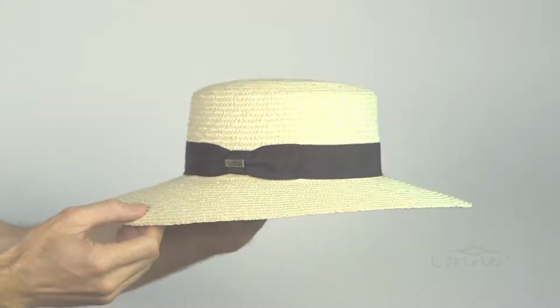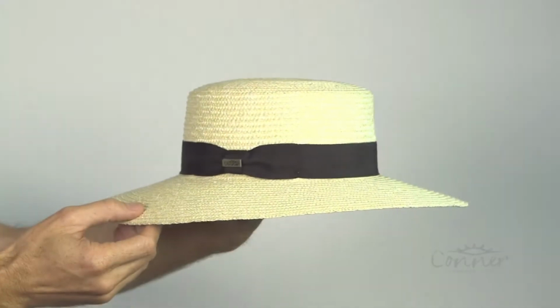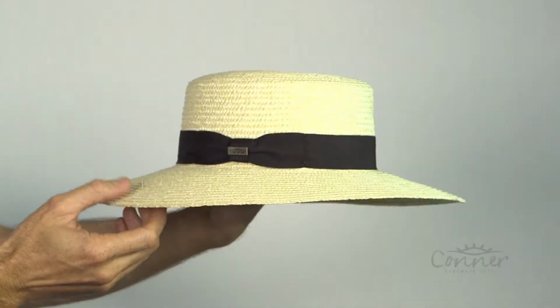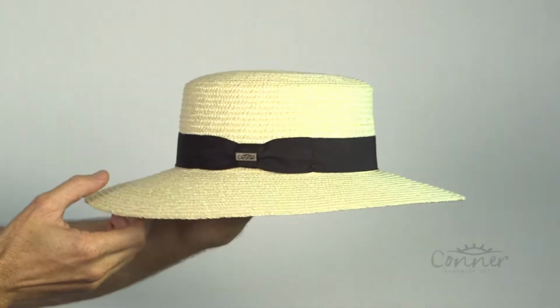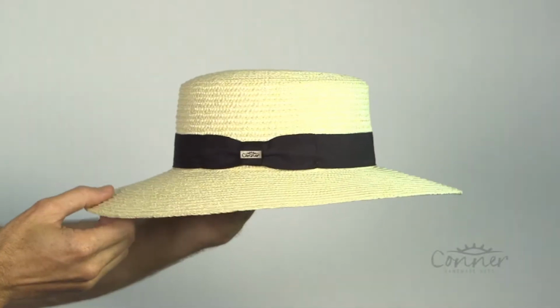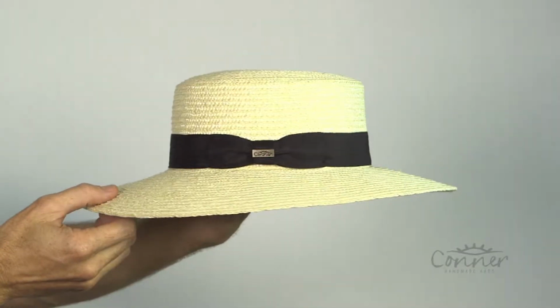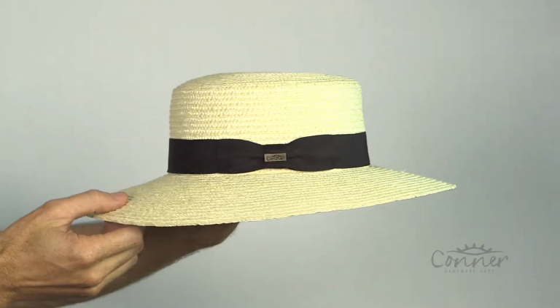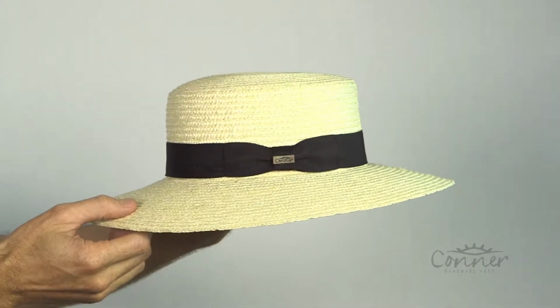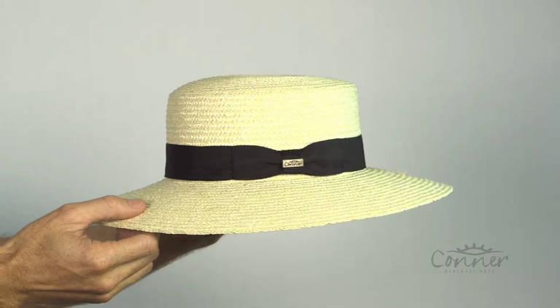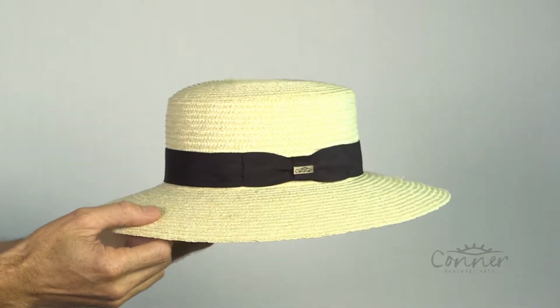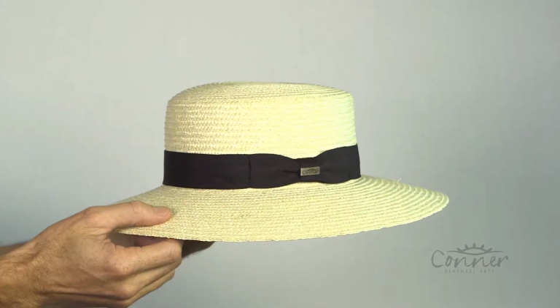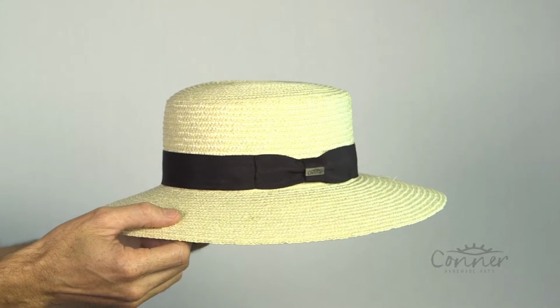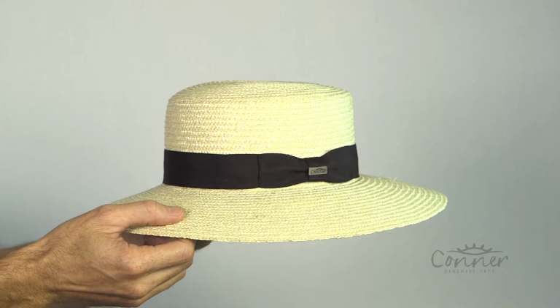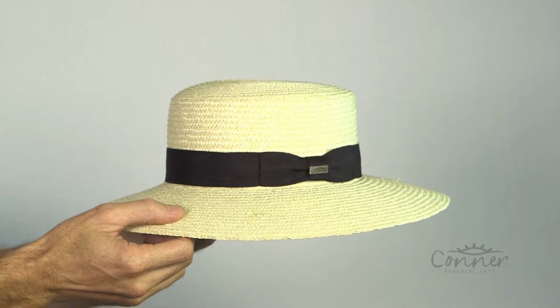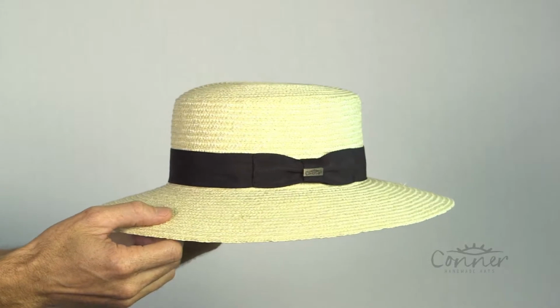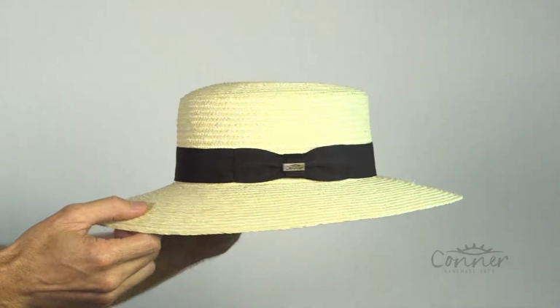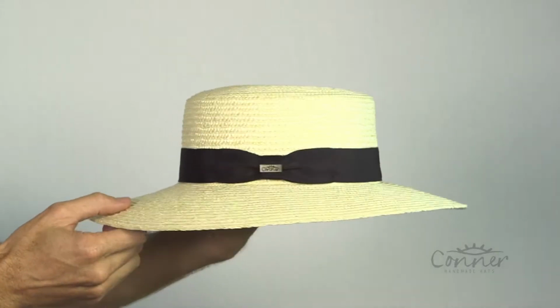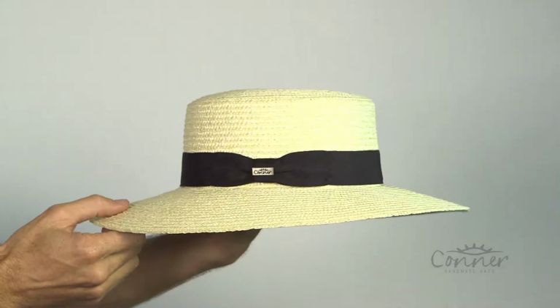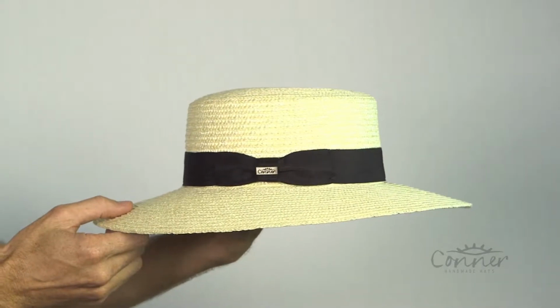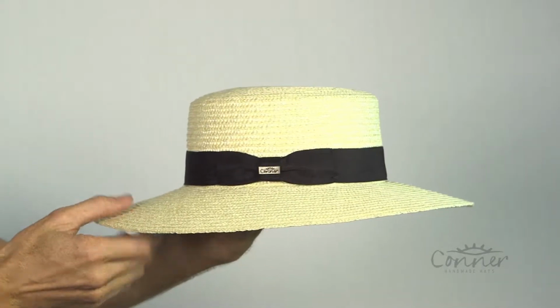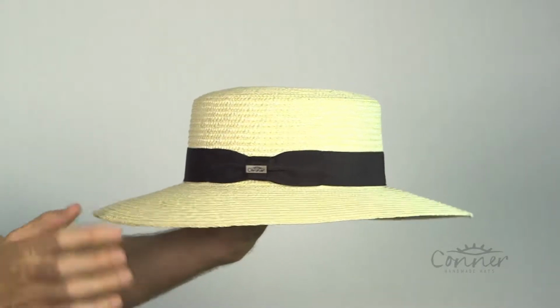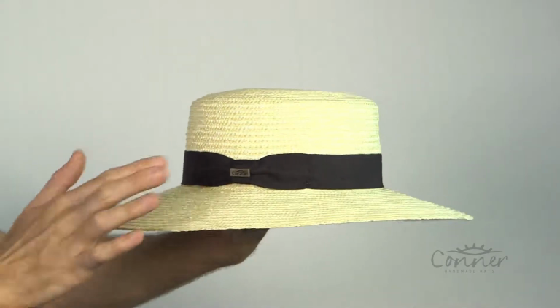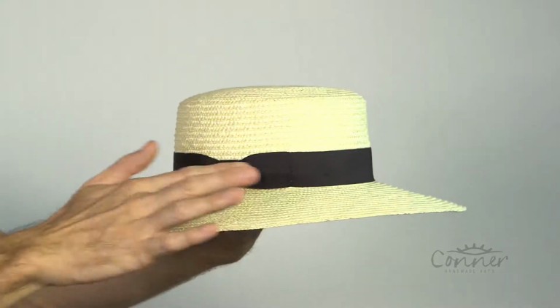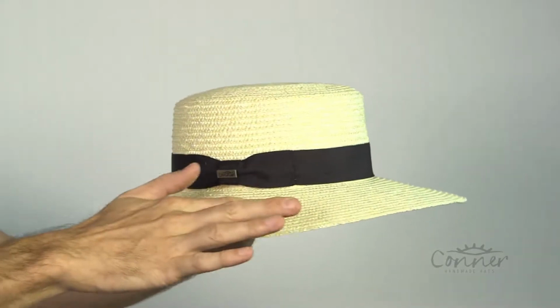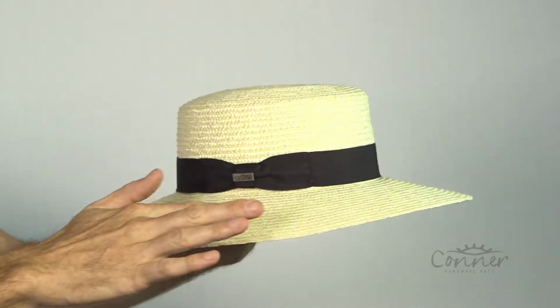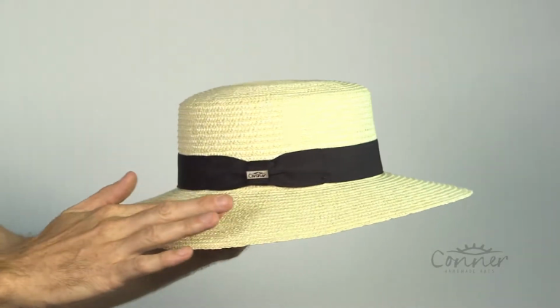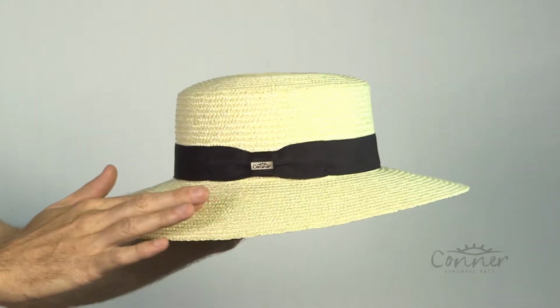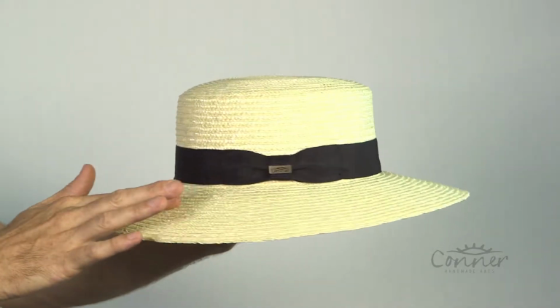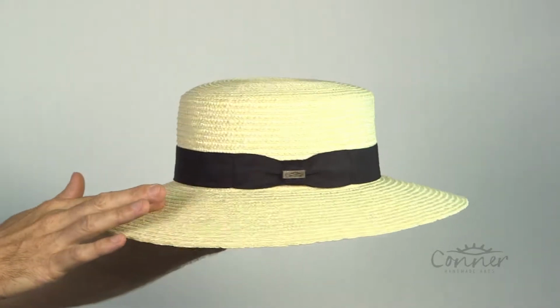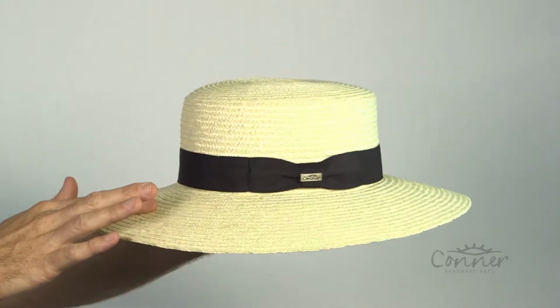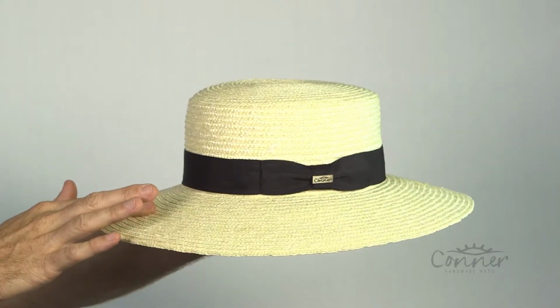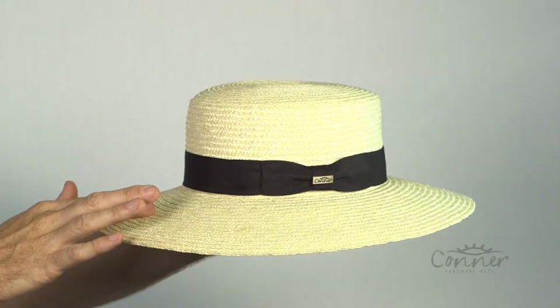This is the Magnolia Boater Hat by Connor Hats. This hat is actually made from wheat straw.